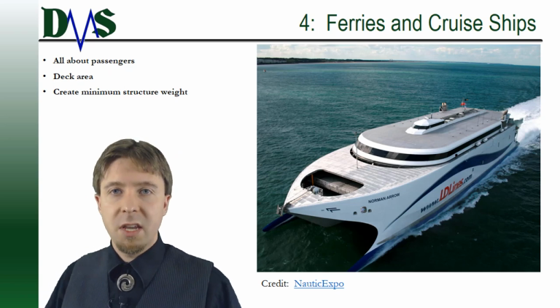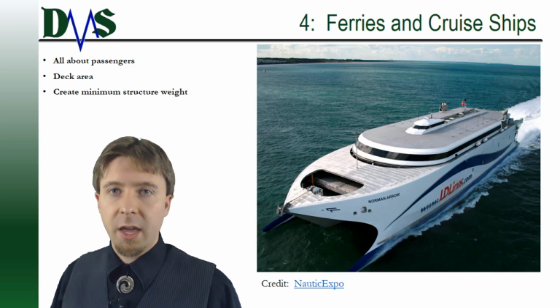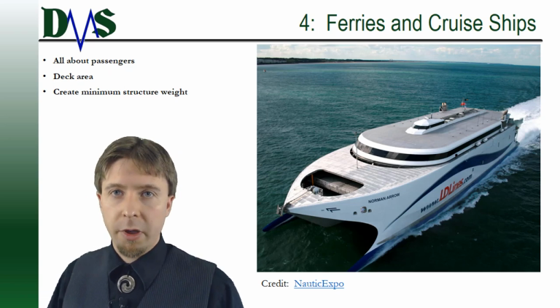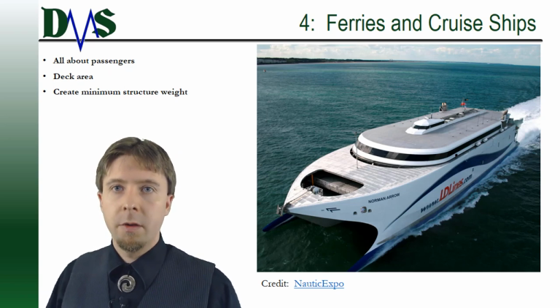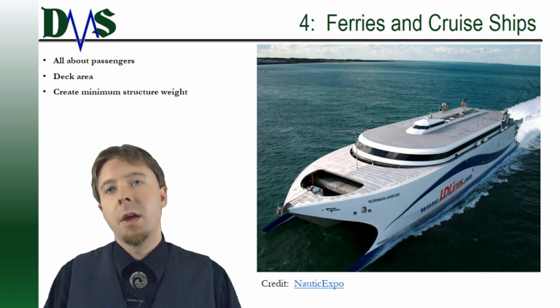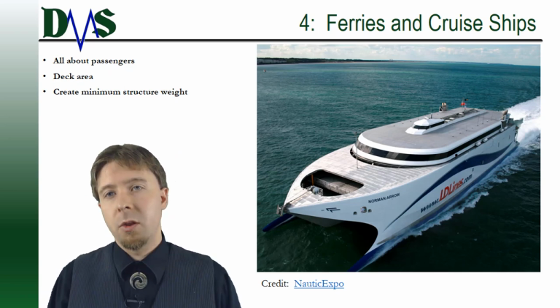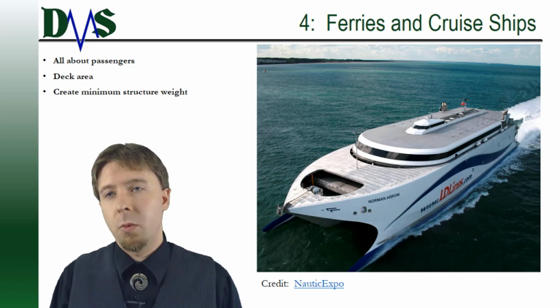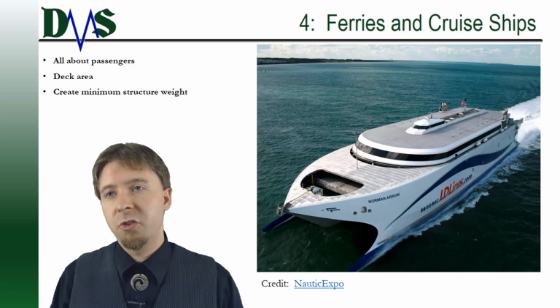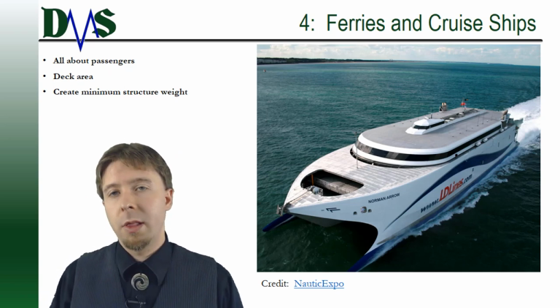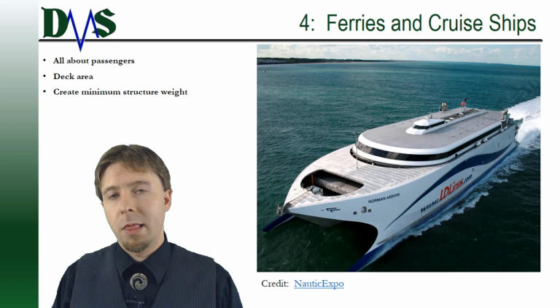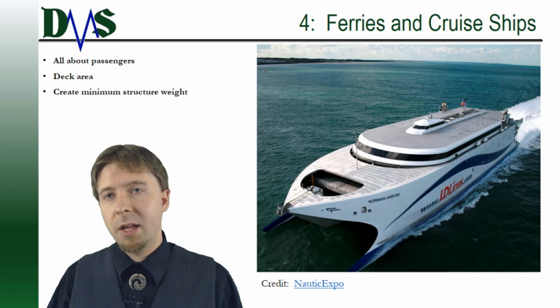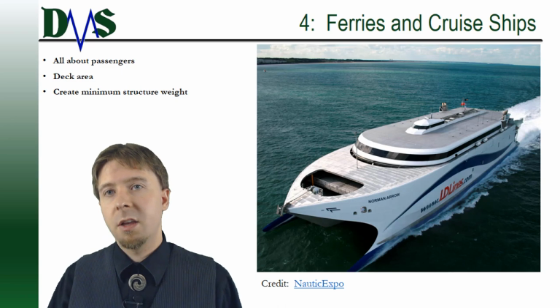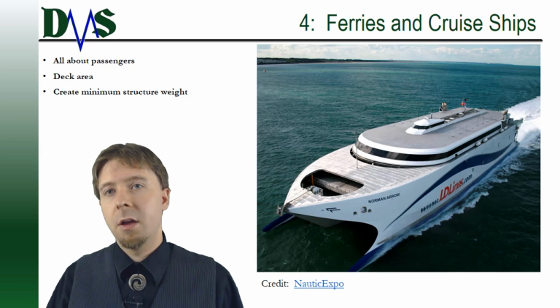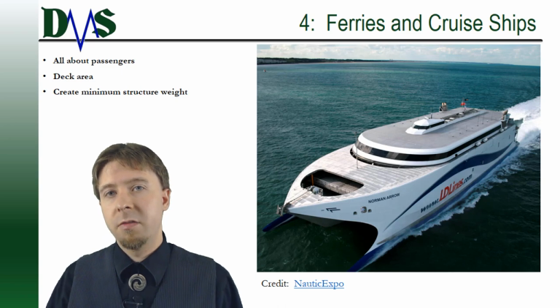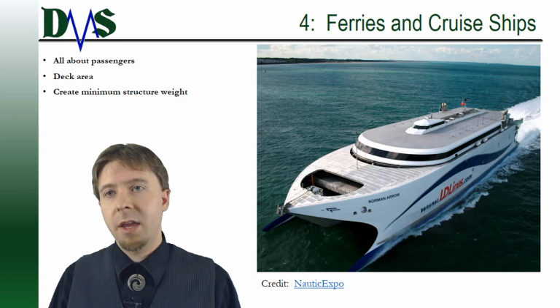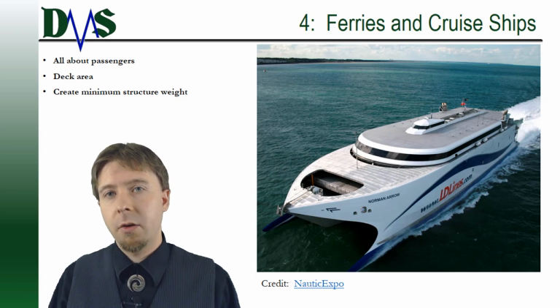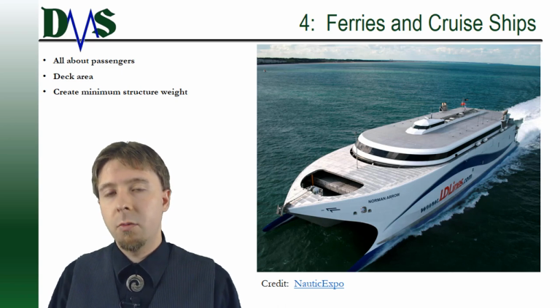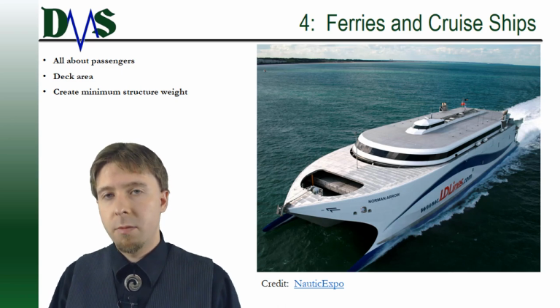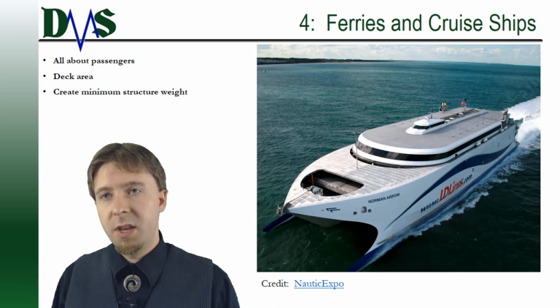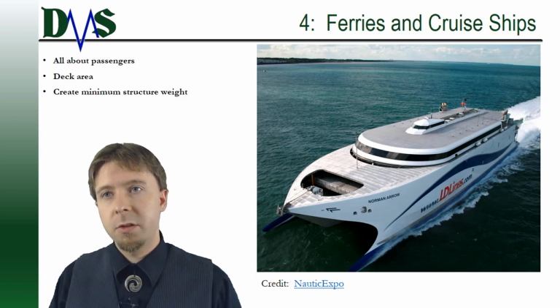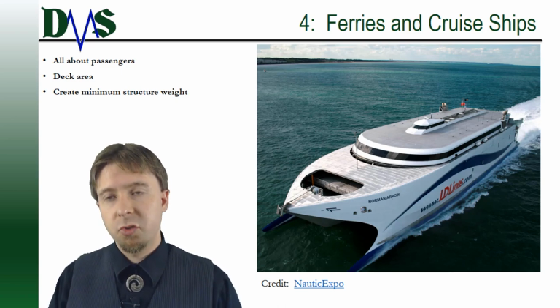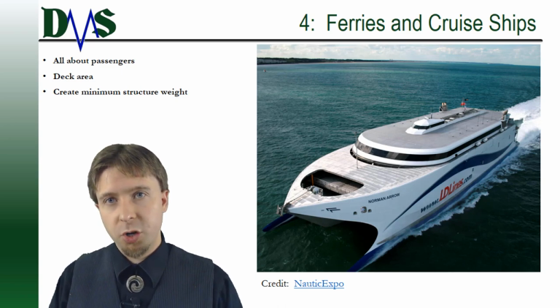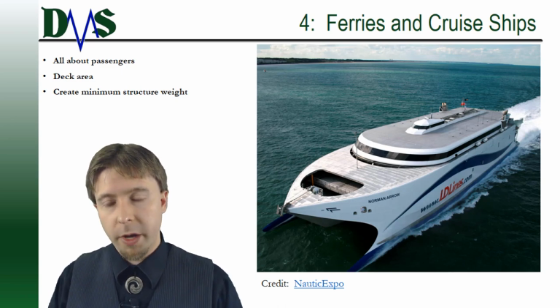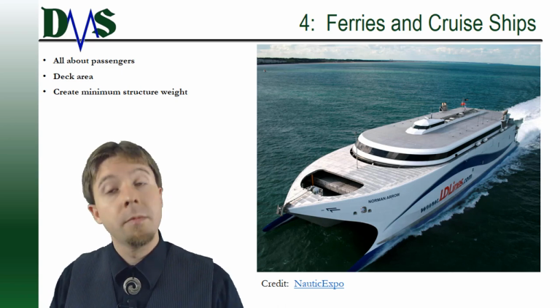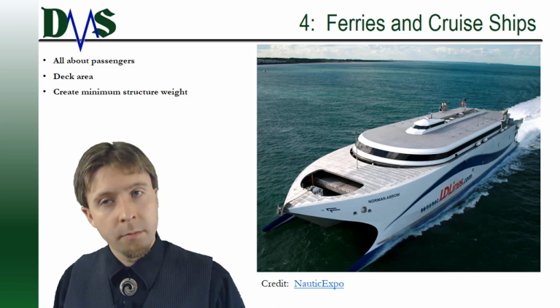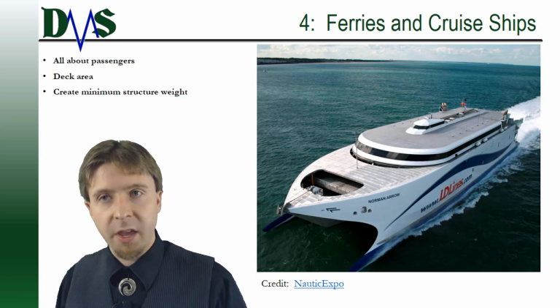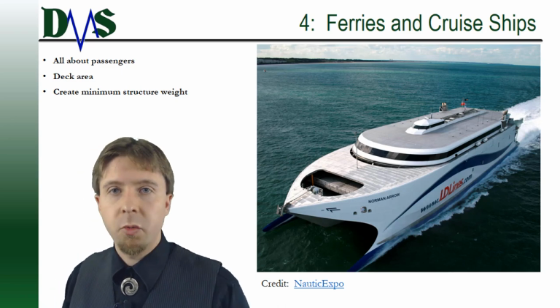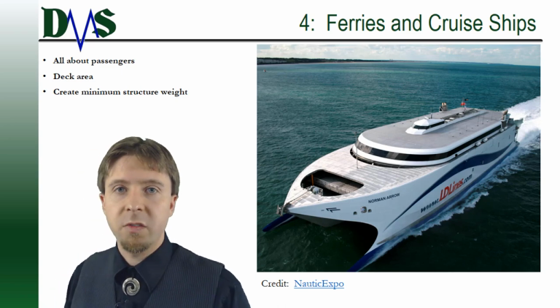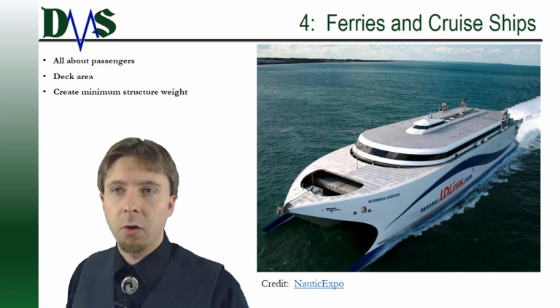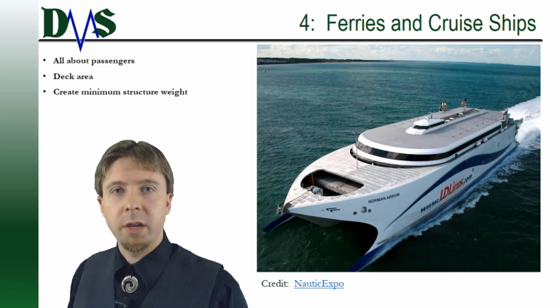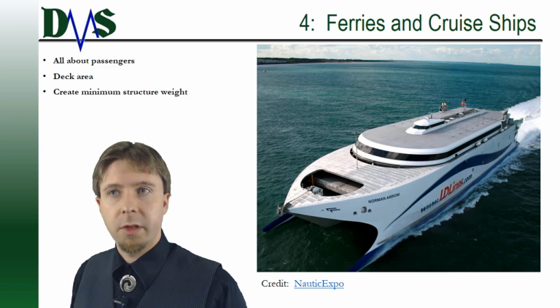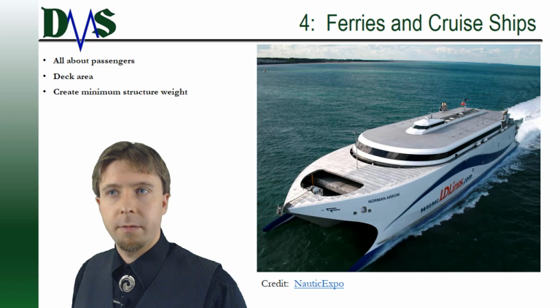Number four: ferries and cruise ships. These are all about the passengers and deck area — you want to create lots of deck area with minimal structural weight. Catamarans are great for that.